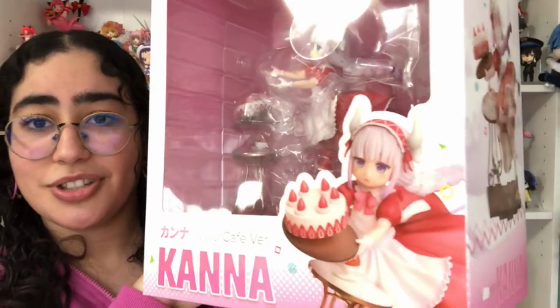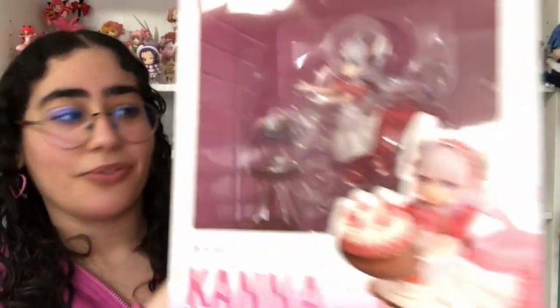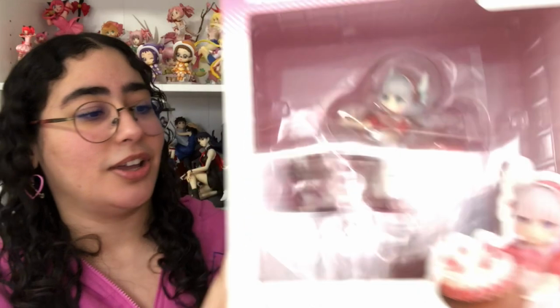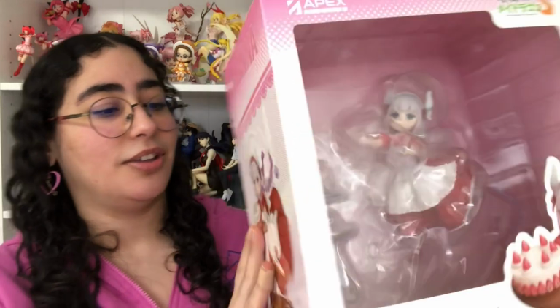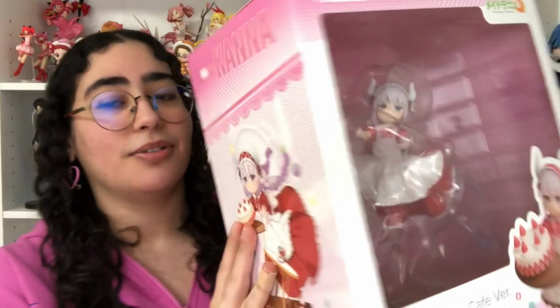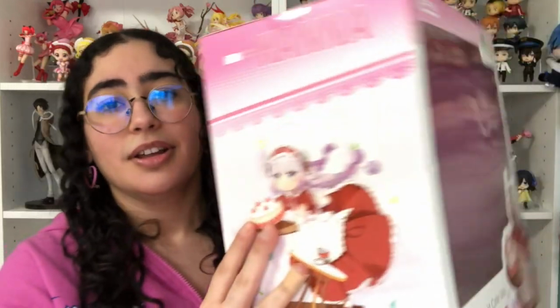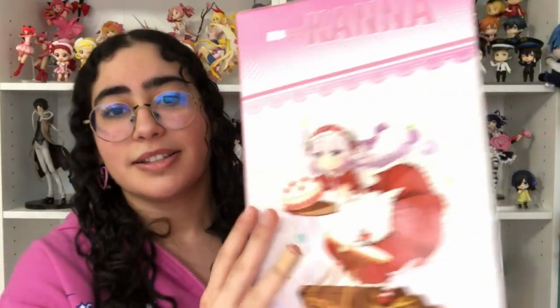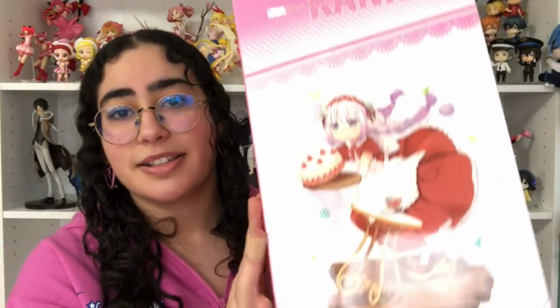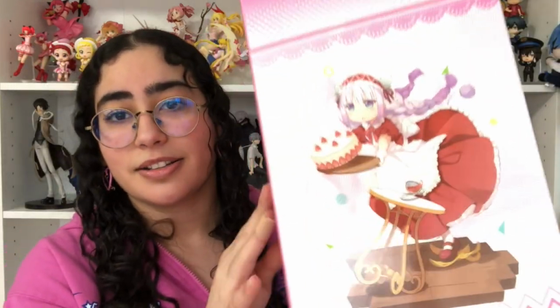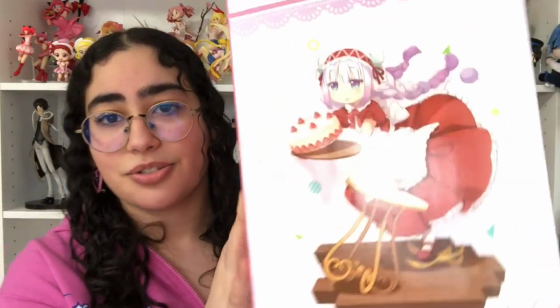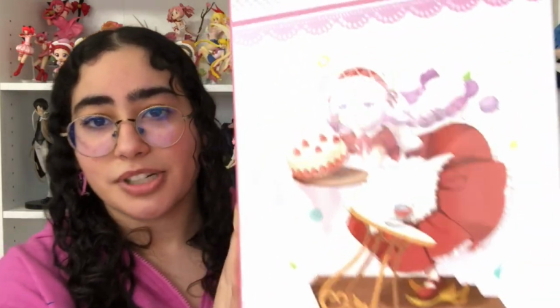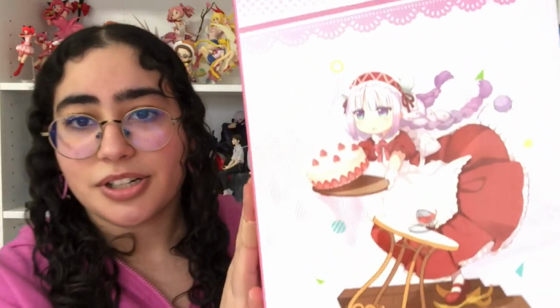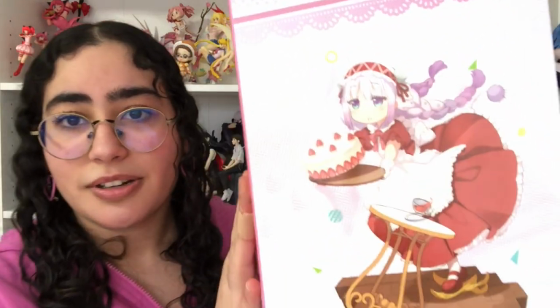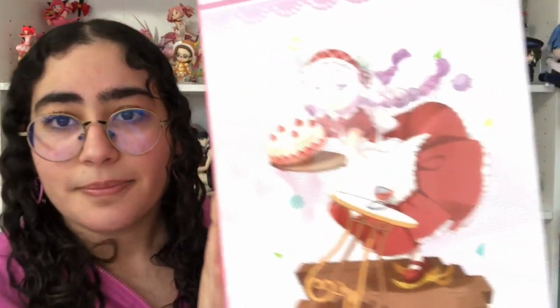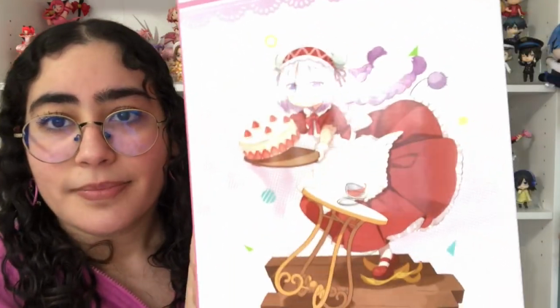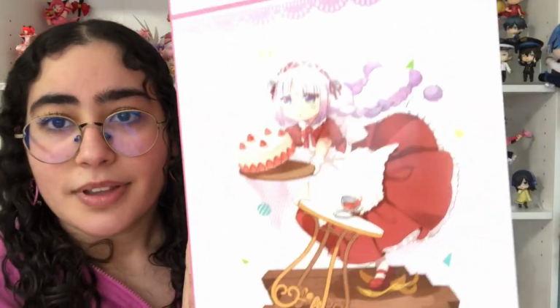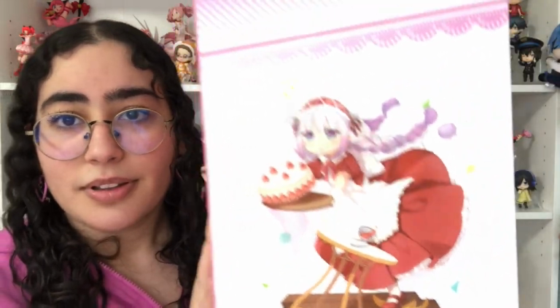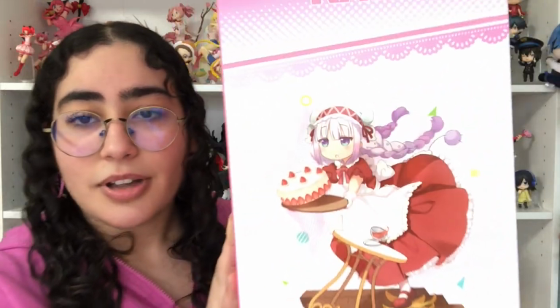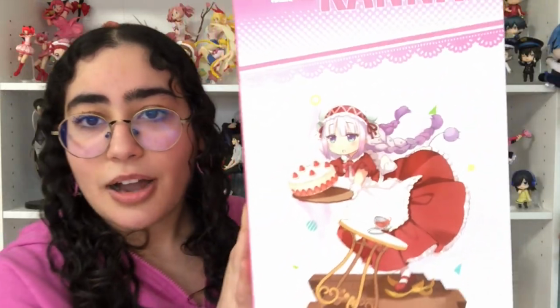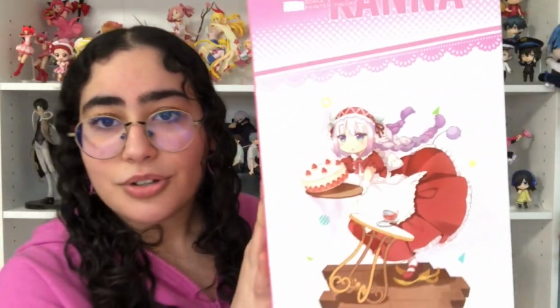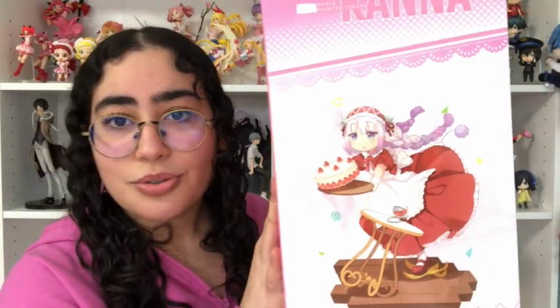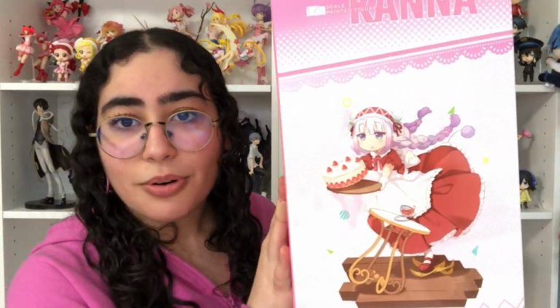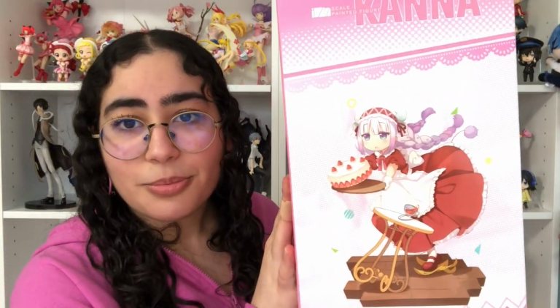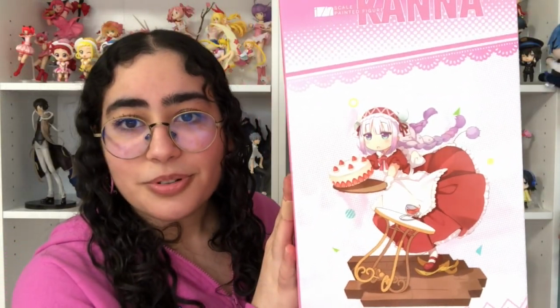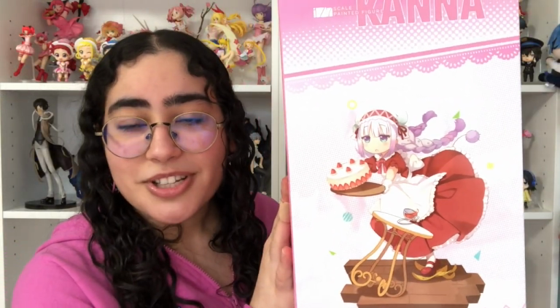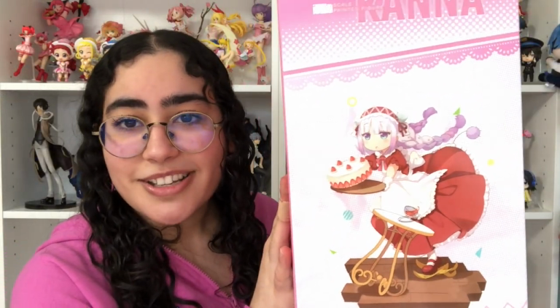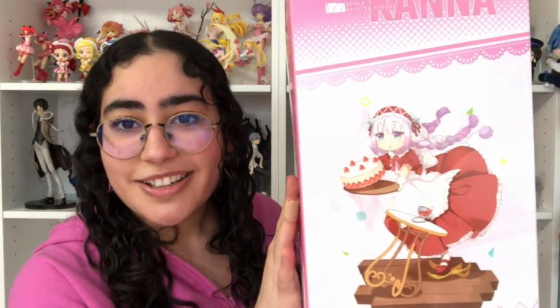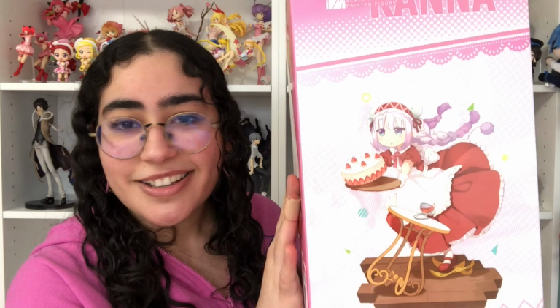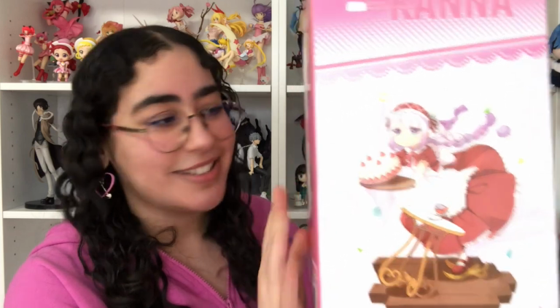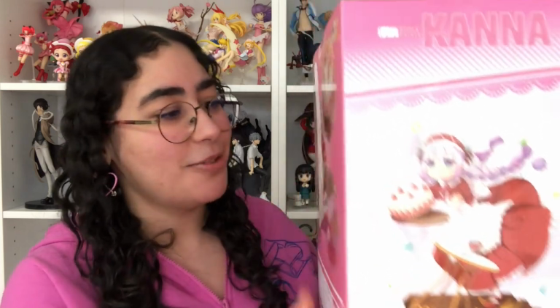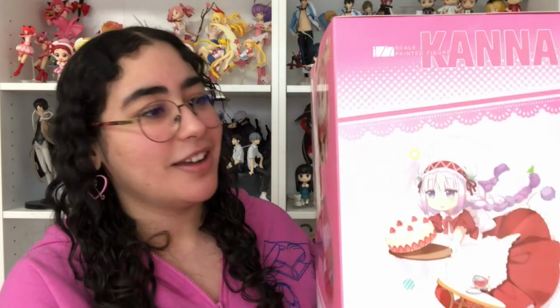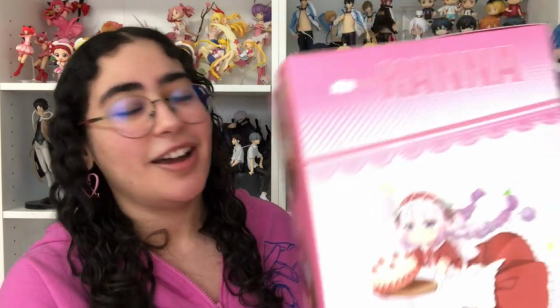This is the Maid Cafe version of Kana and there is one of Toru too. The box is super cute — look at her! This is the illustration — look how adorable she is, oh my god.